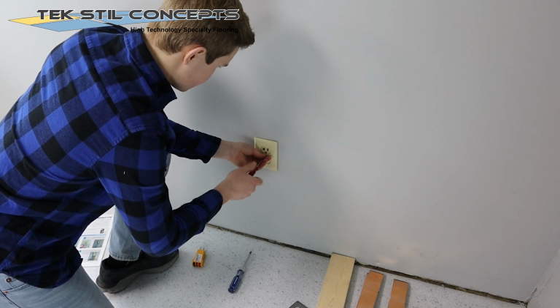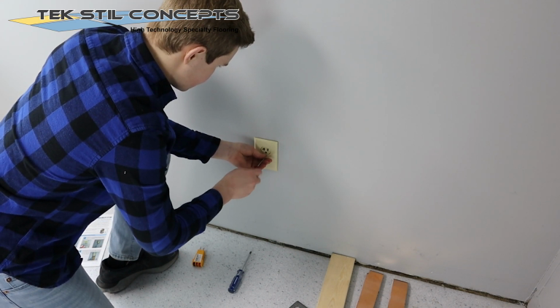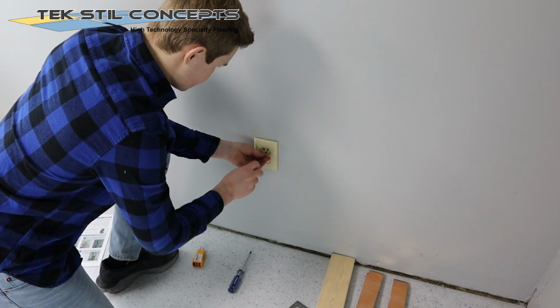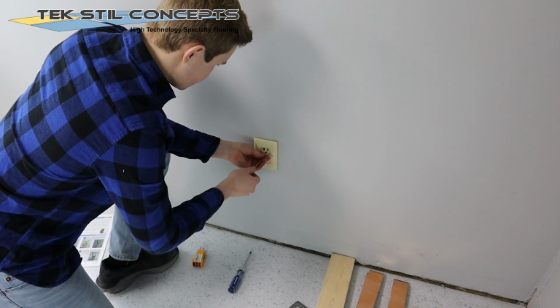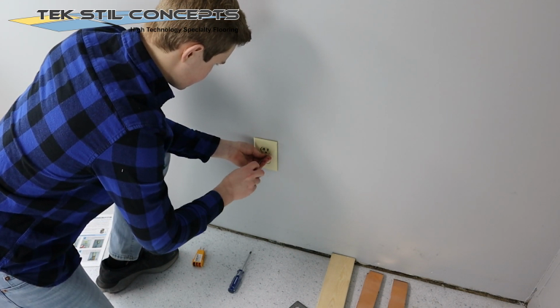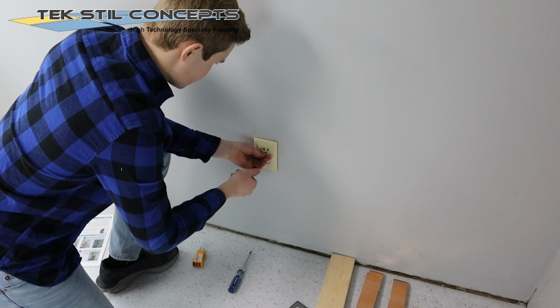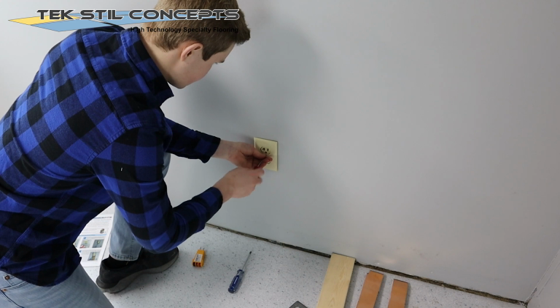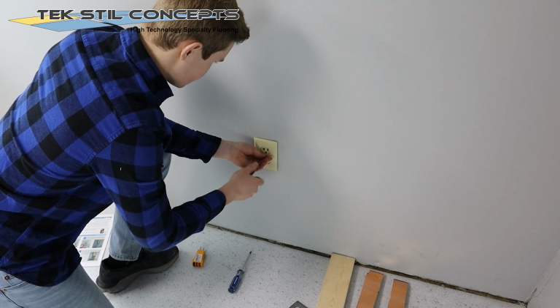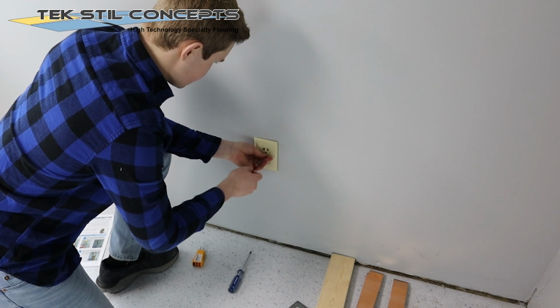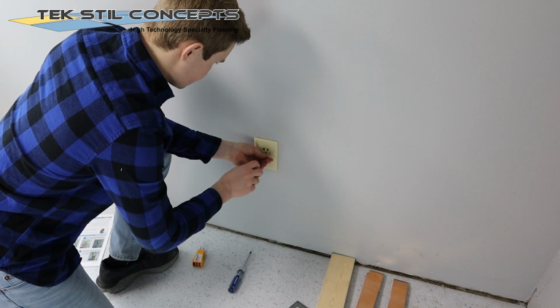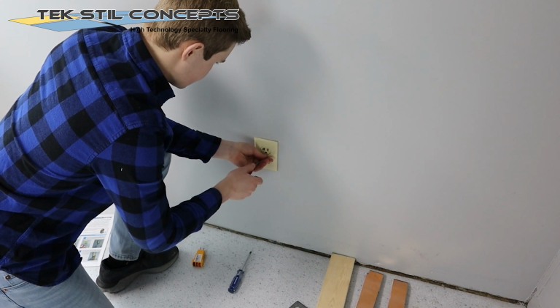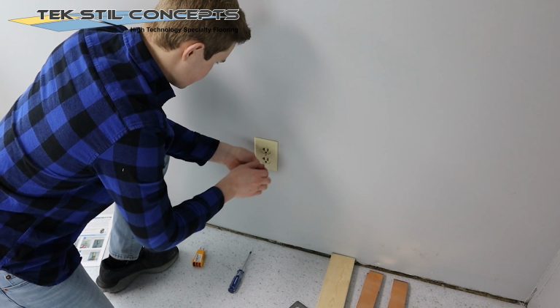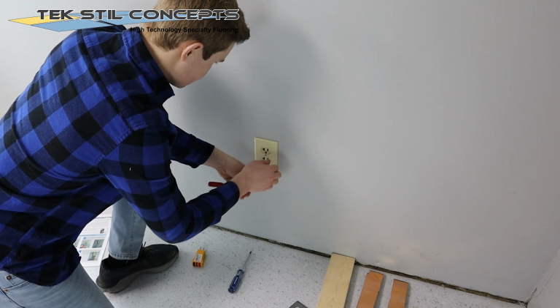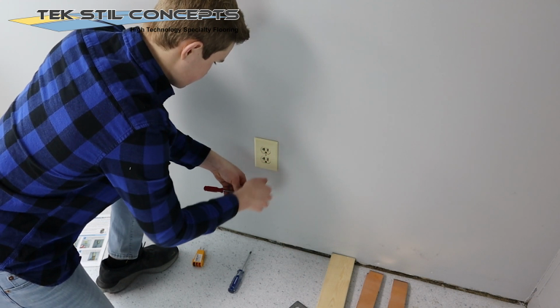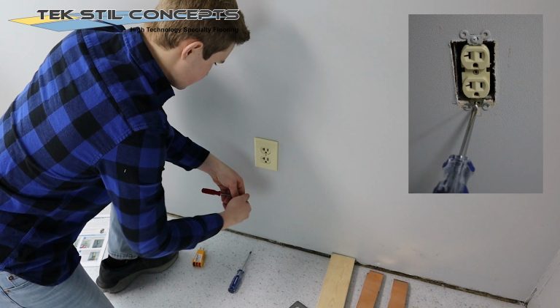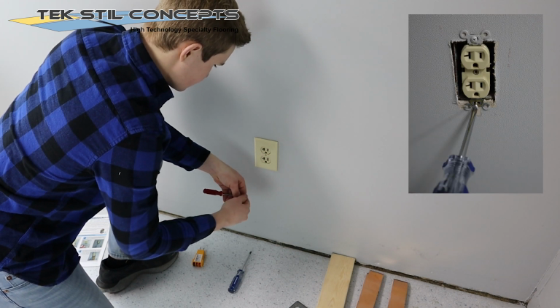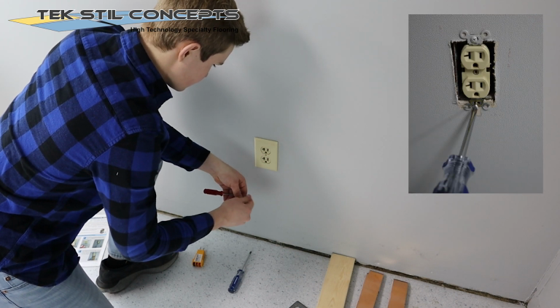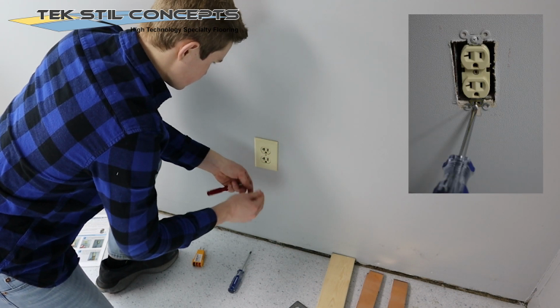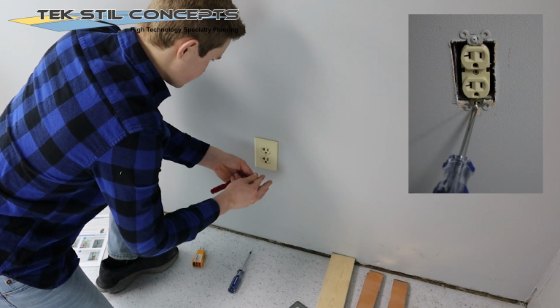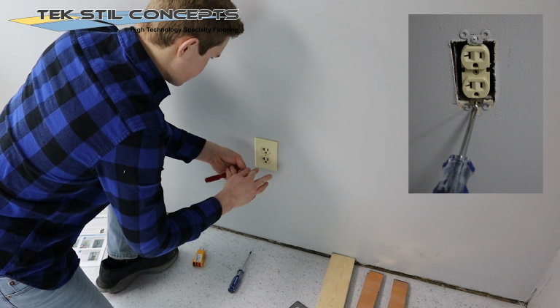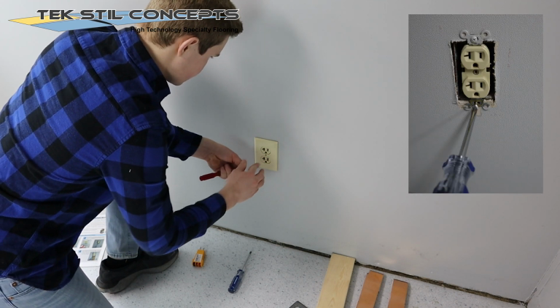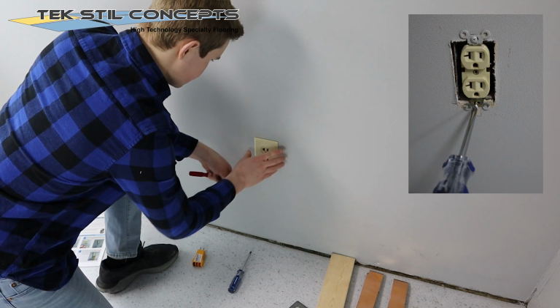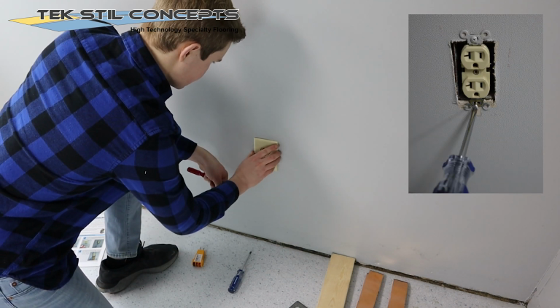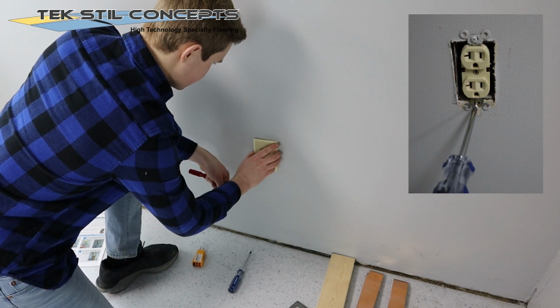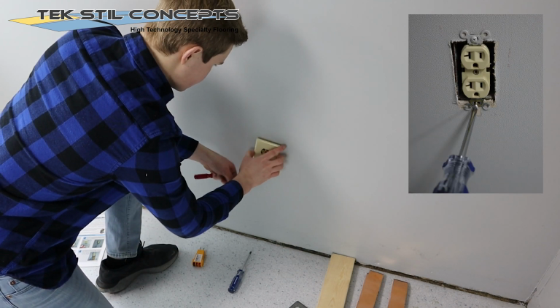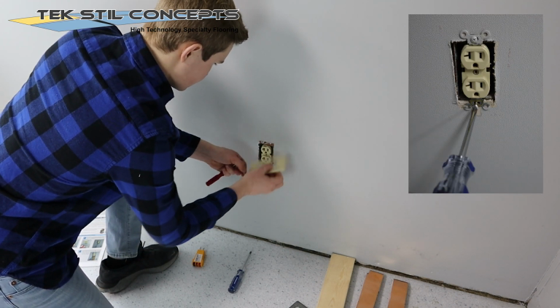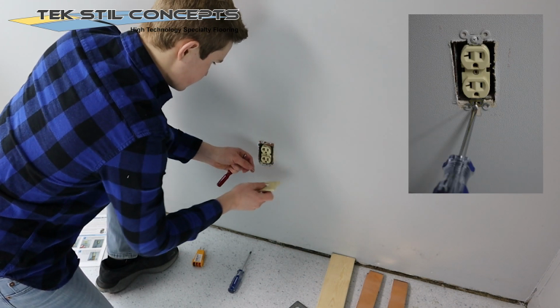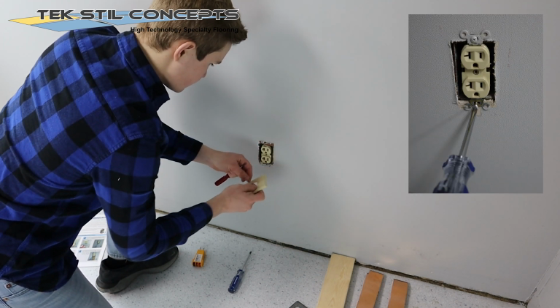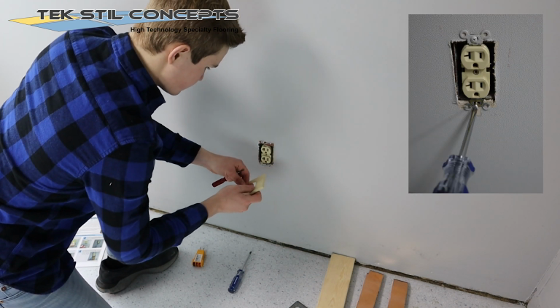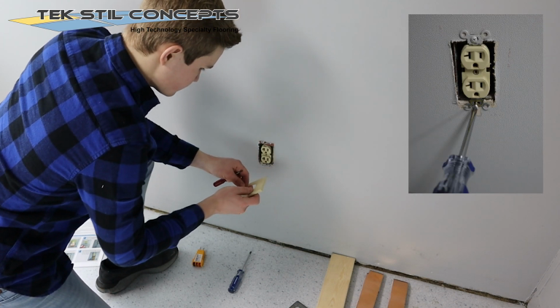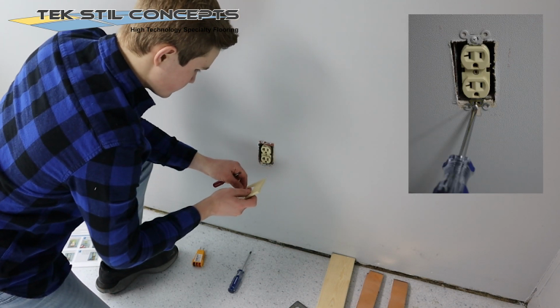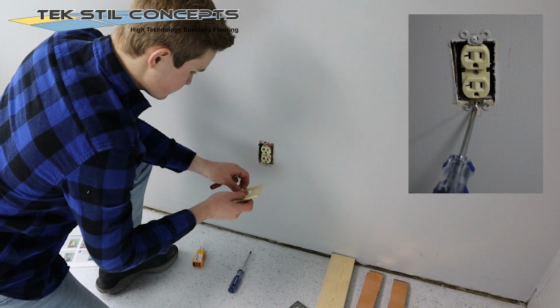Remove the AC electrical outlet cover. Then, locate and remove the grounding screw.